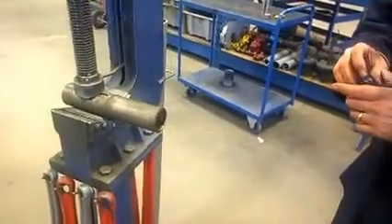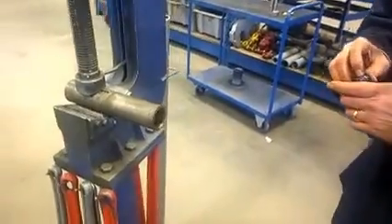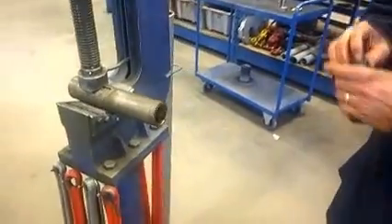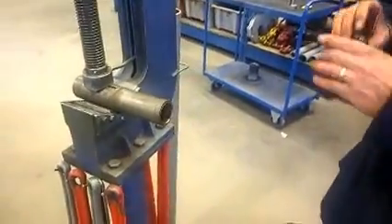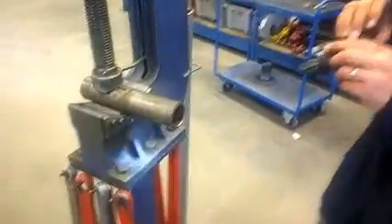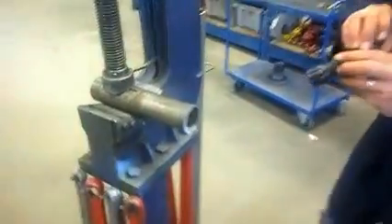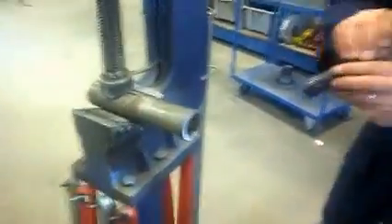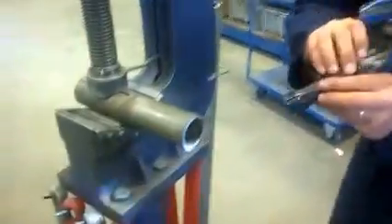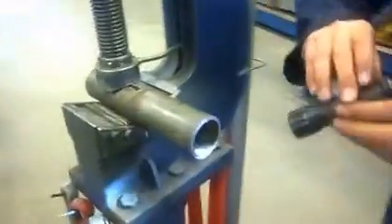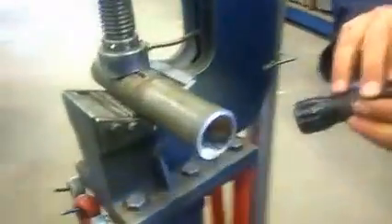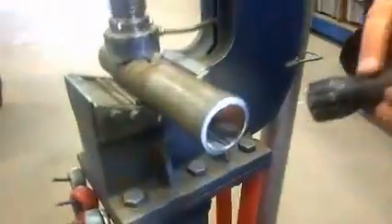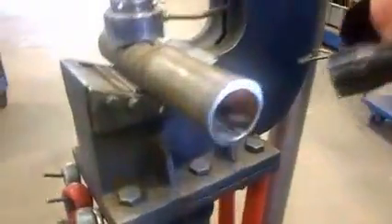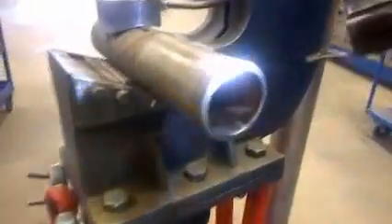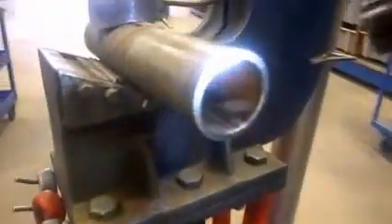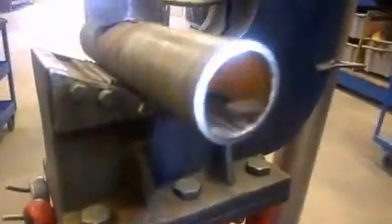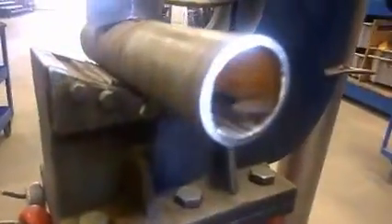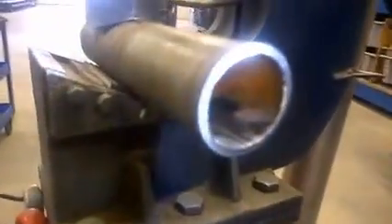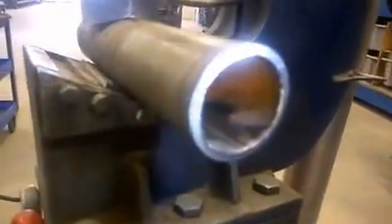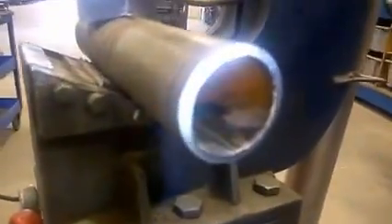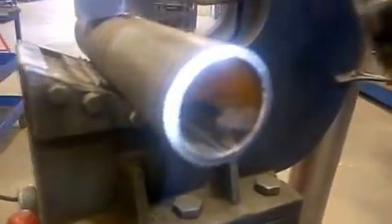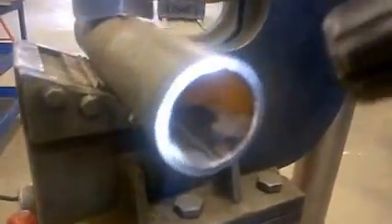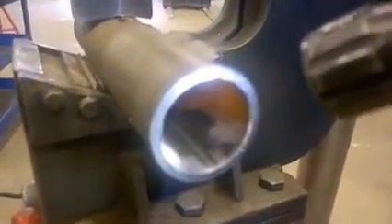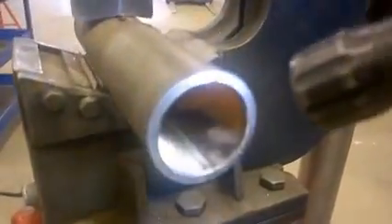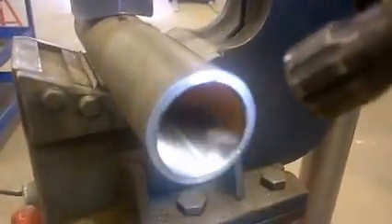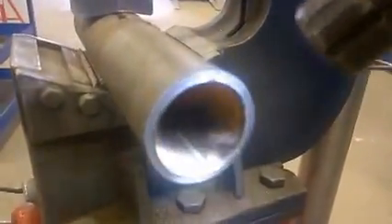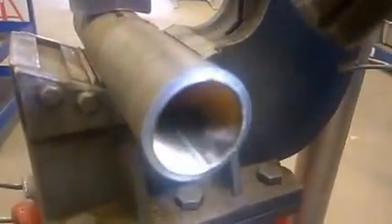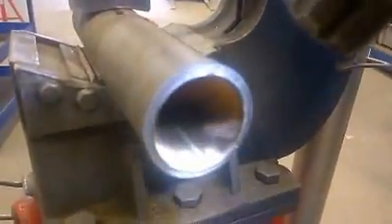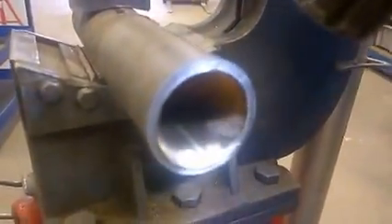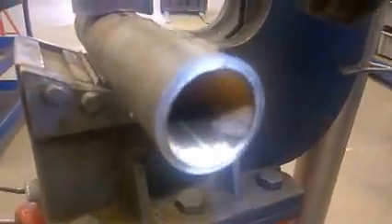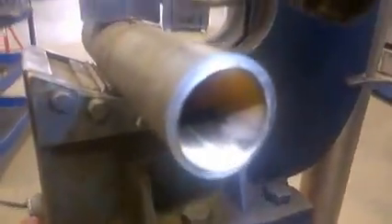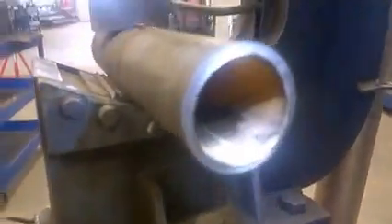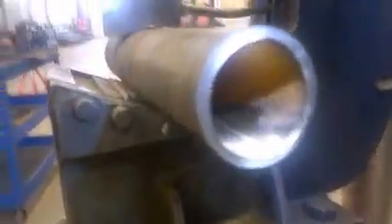We'll see if the camera is able to pick up and show any better — can you get straight in the end there?